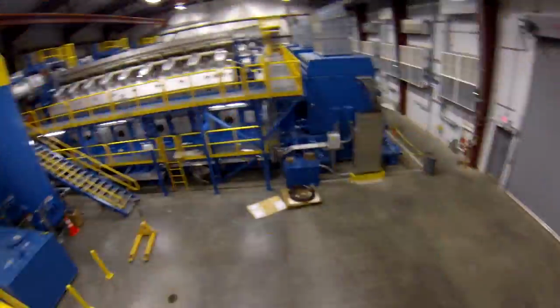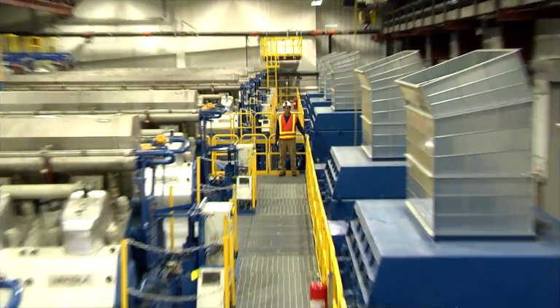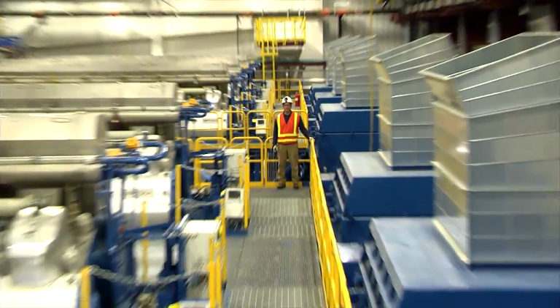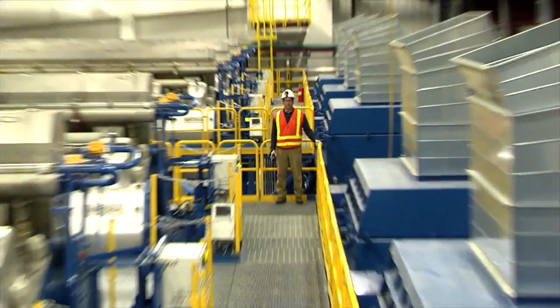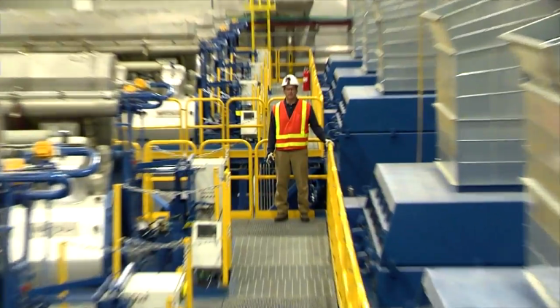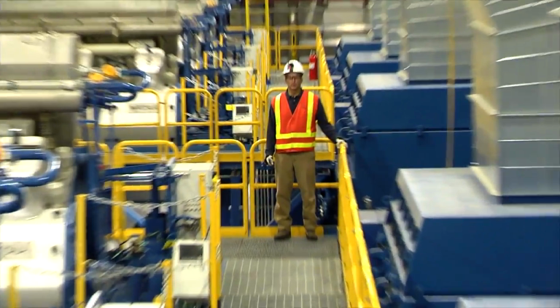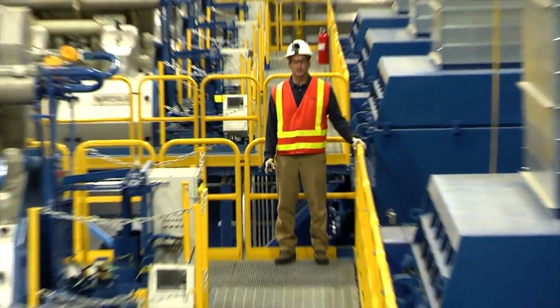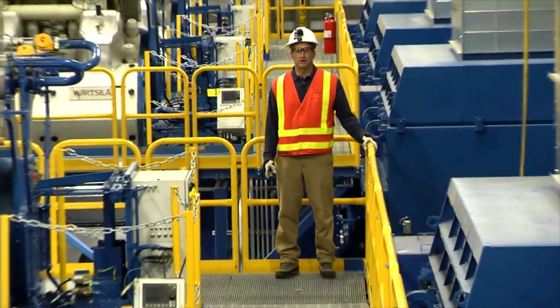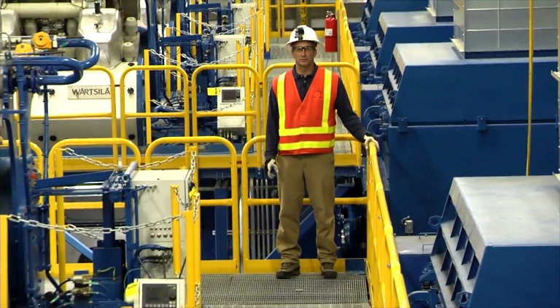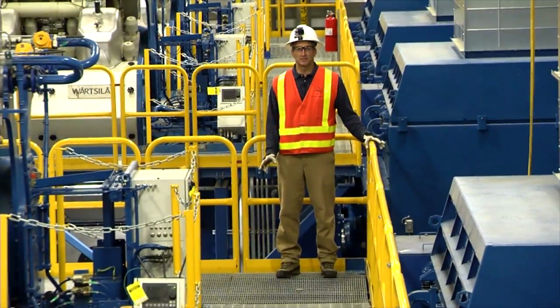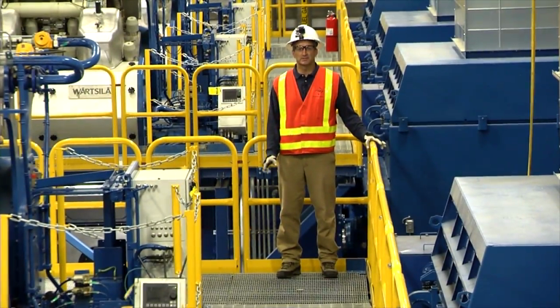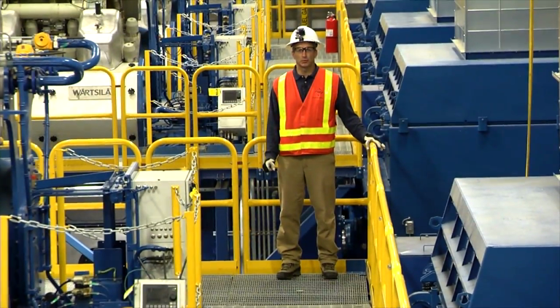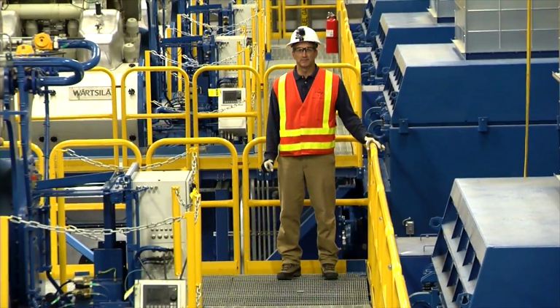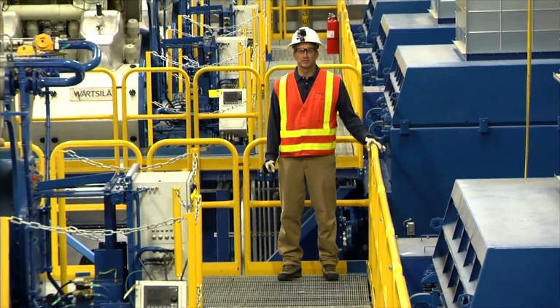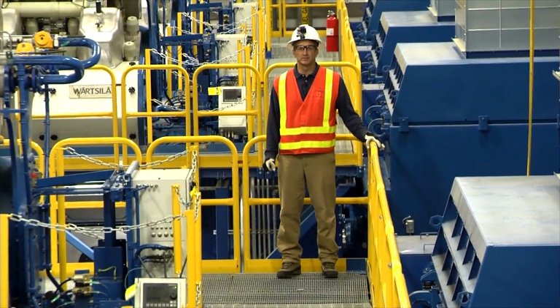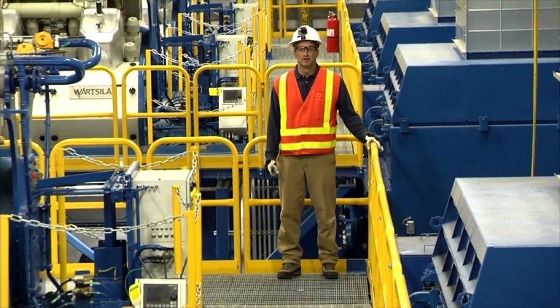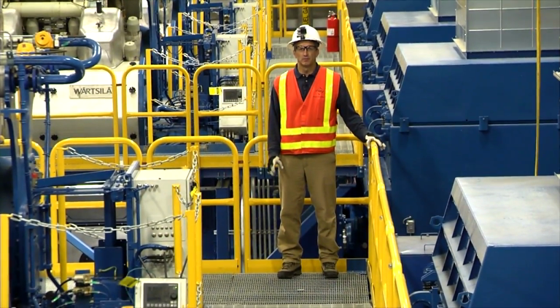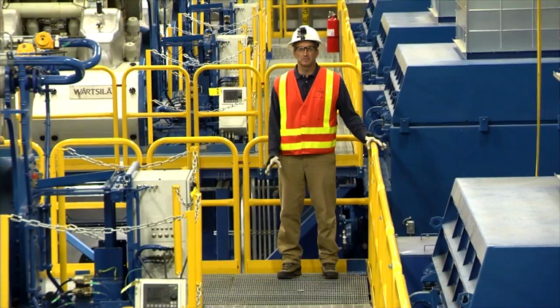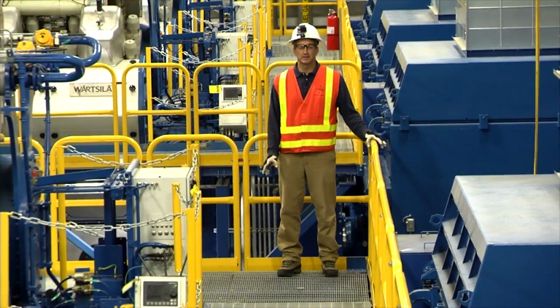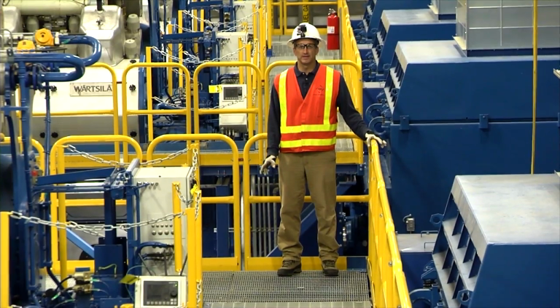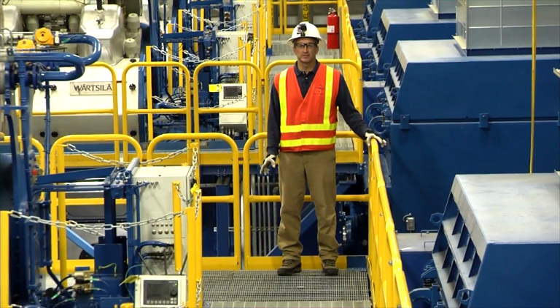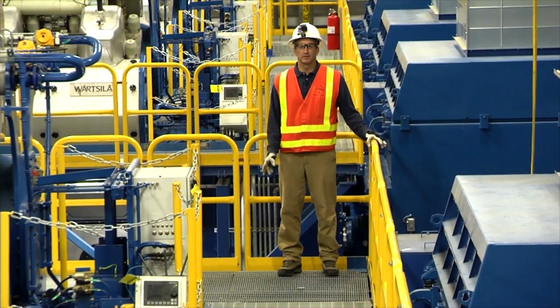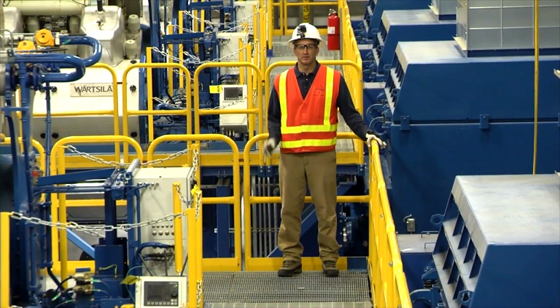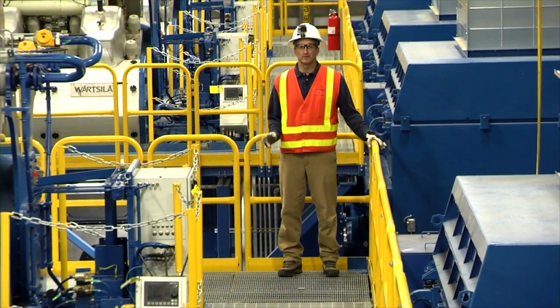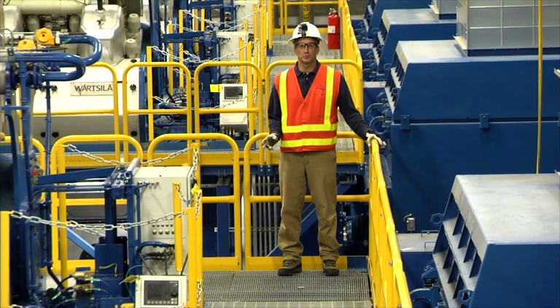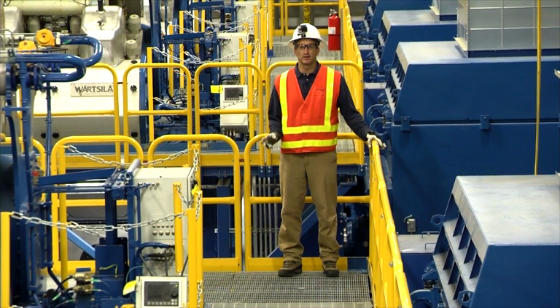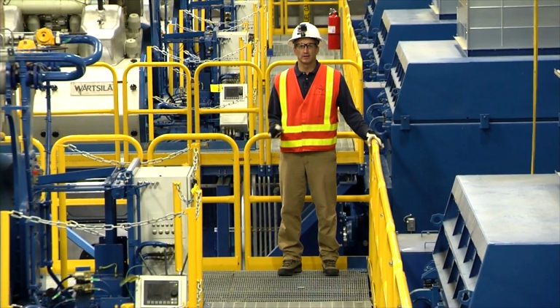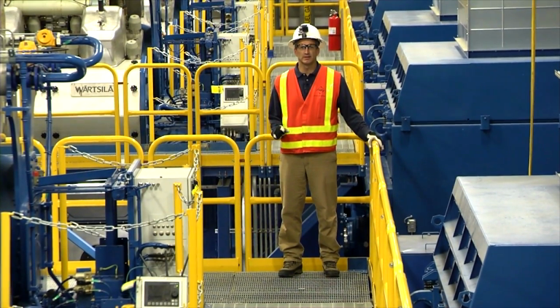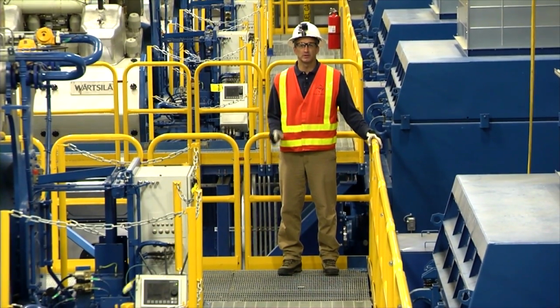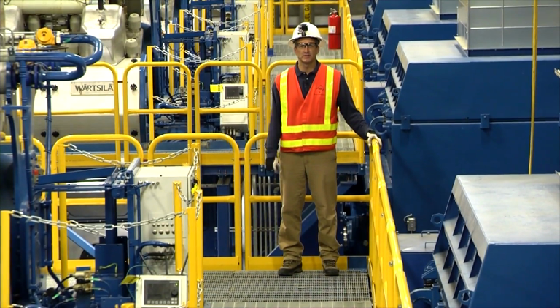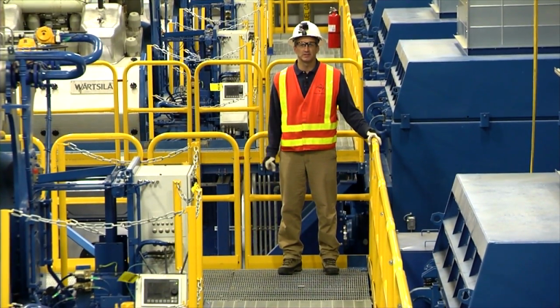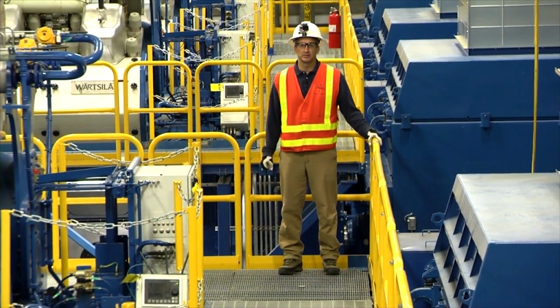We're here in one of the two engine halls with six of twelve engines. When this plant's finished, it'll be the first one in the country using these engines.